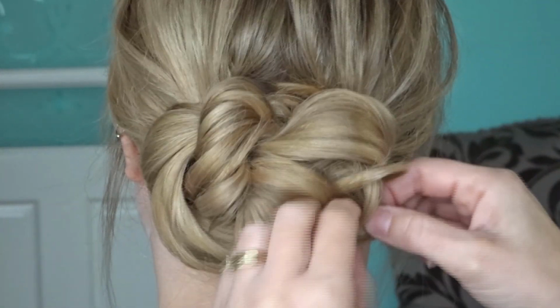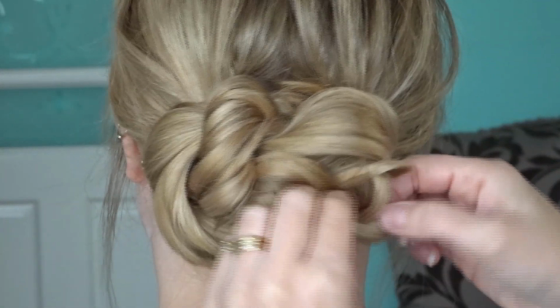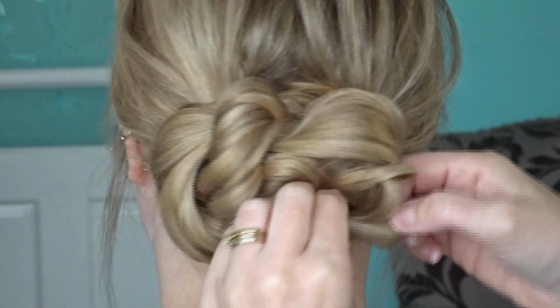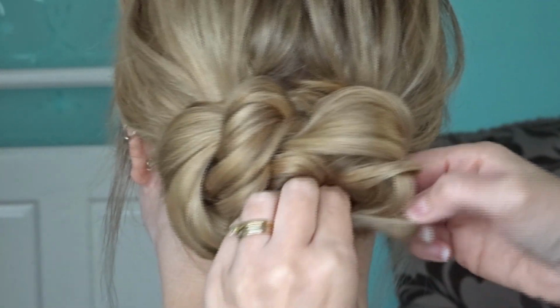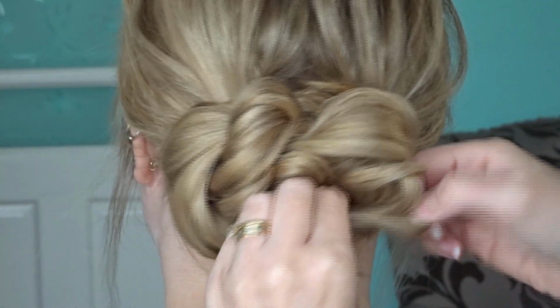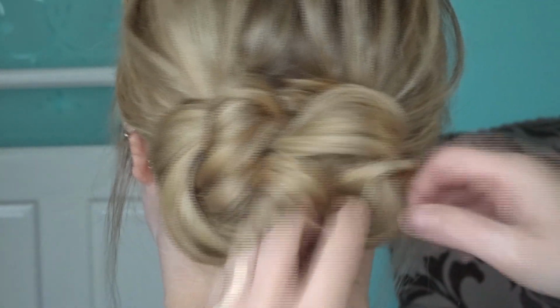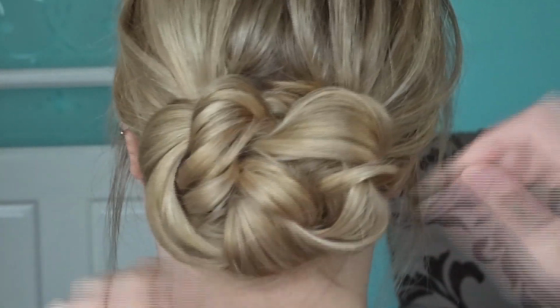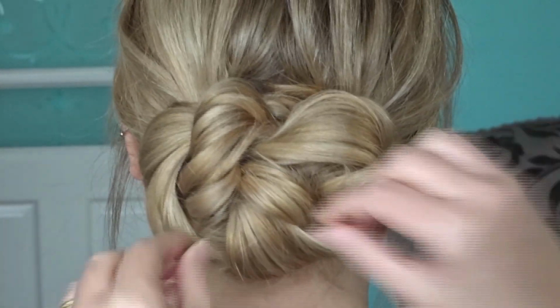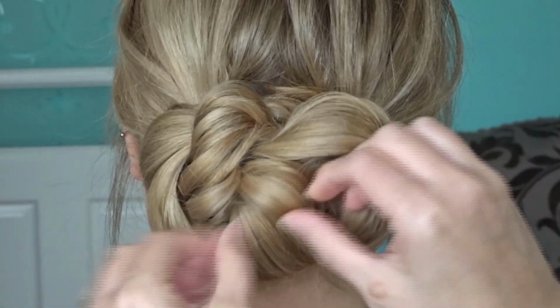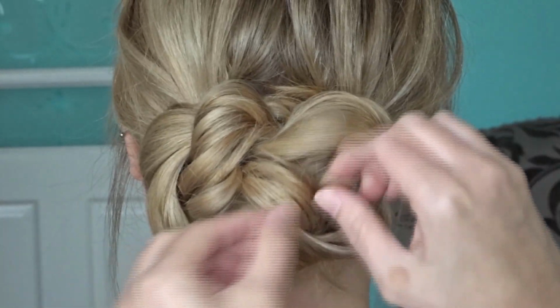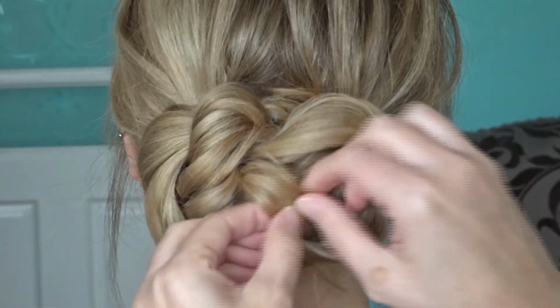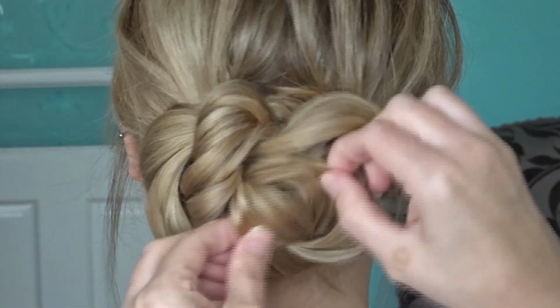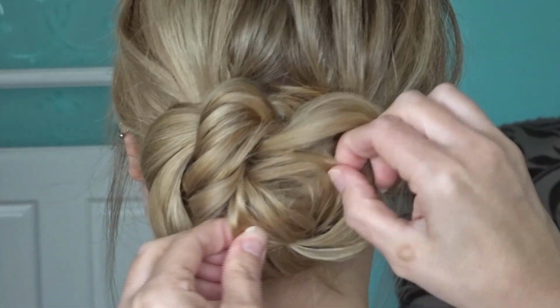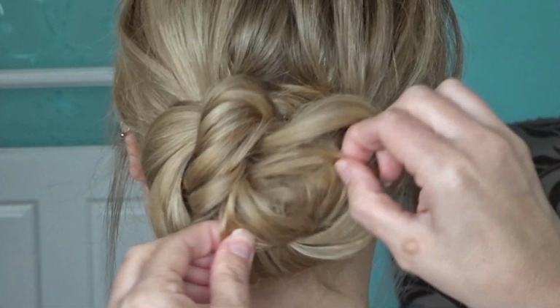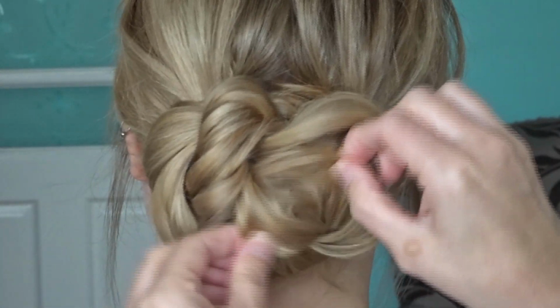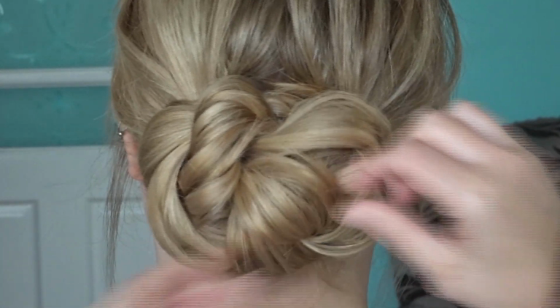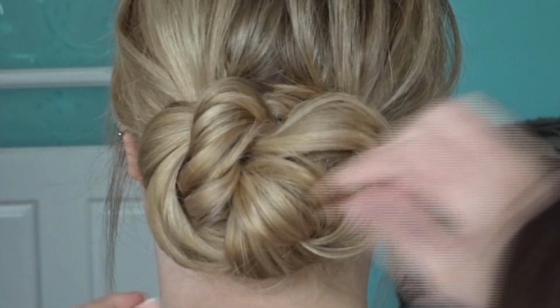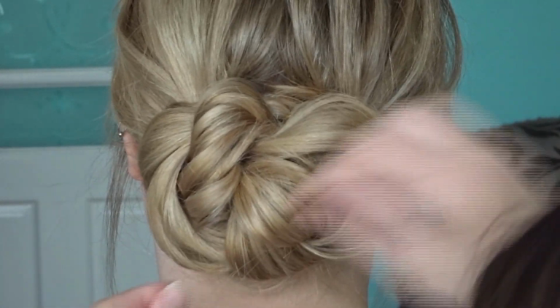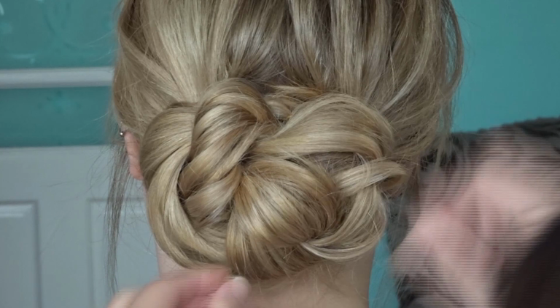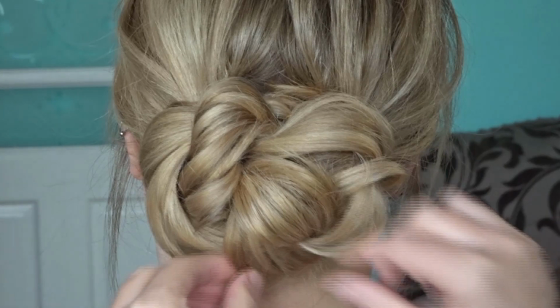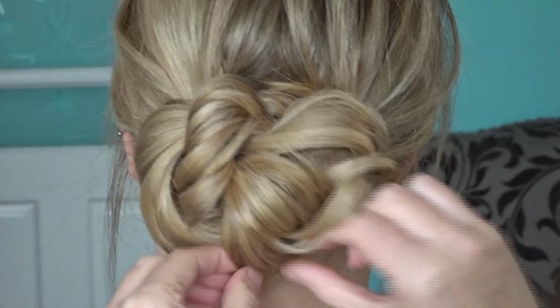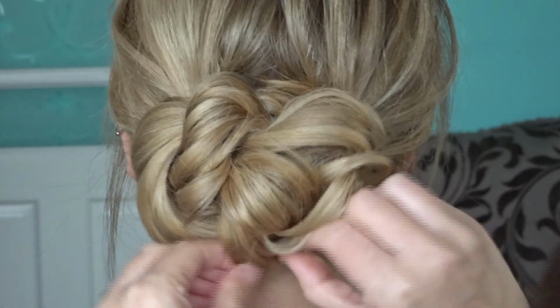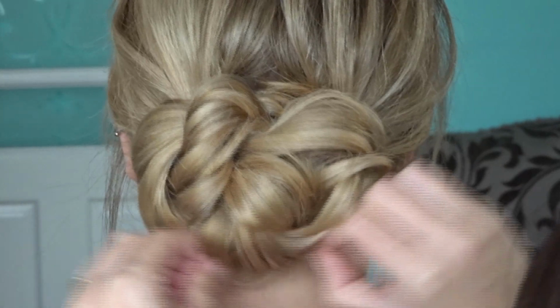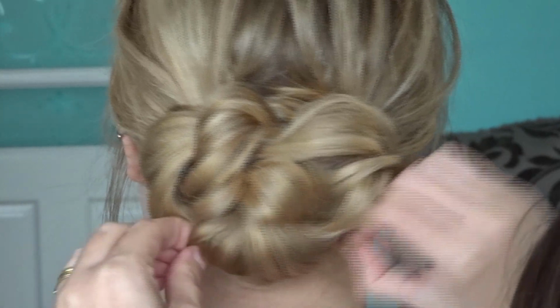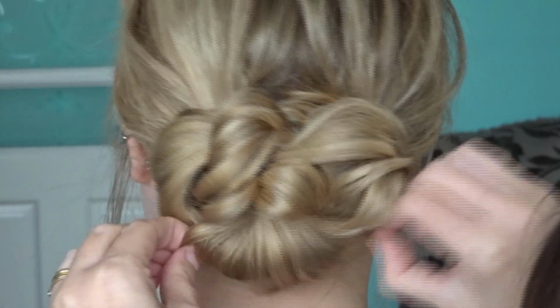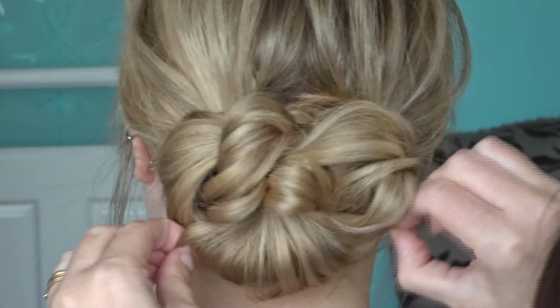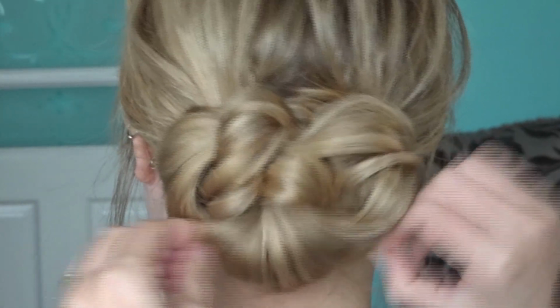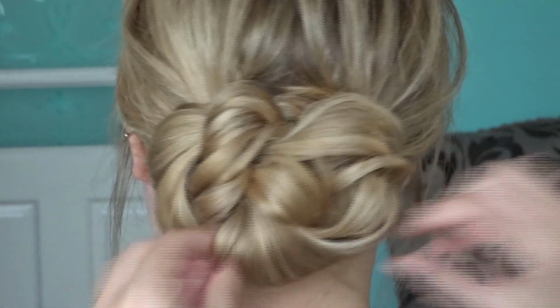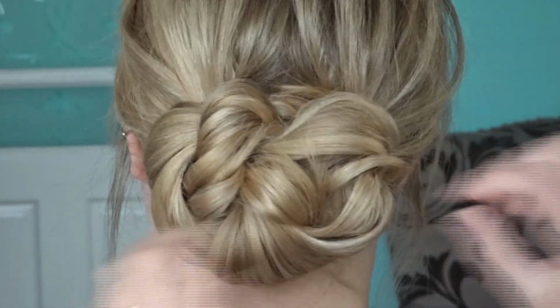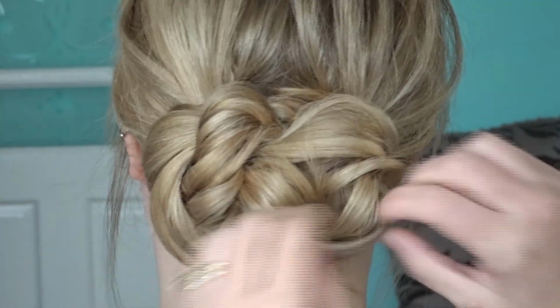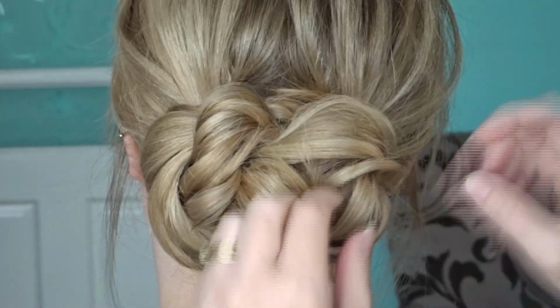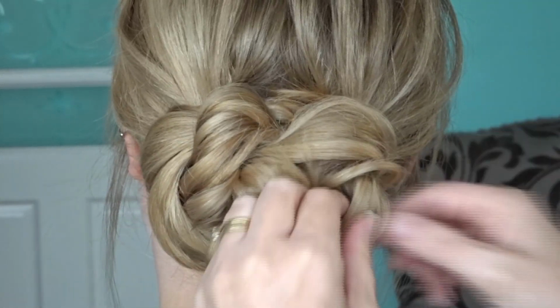Gently tug on all the sections of the bun just to make it more voluminous, securing with bobby pins as you go.